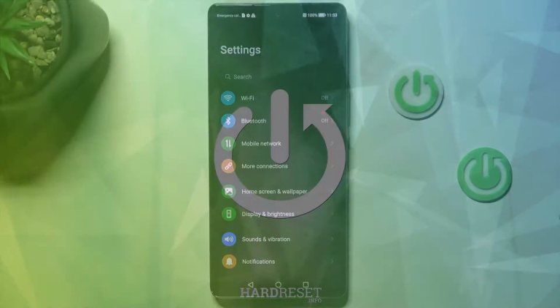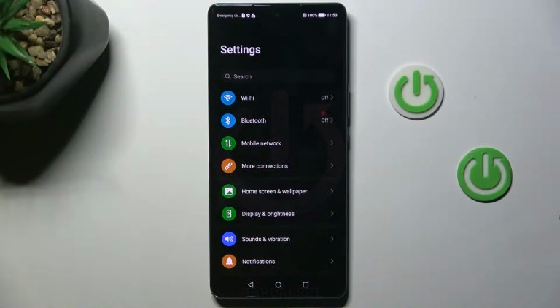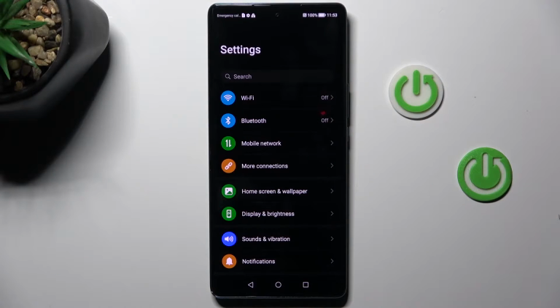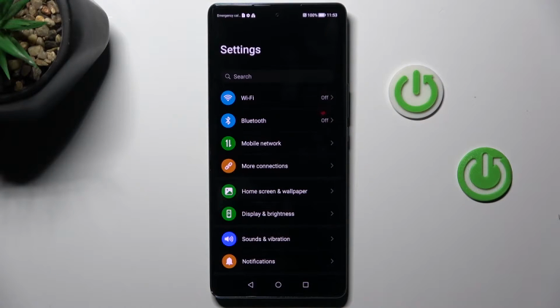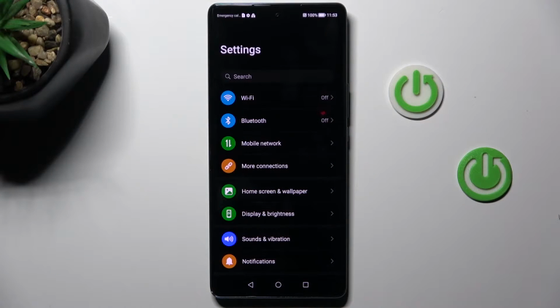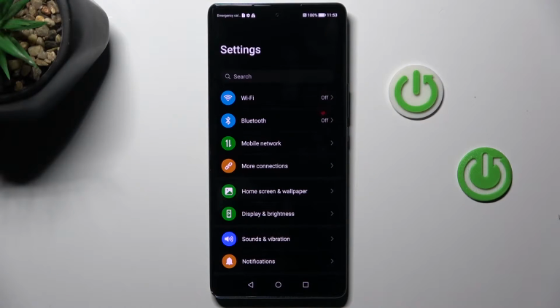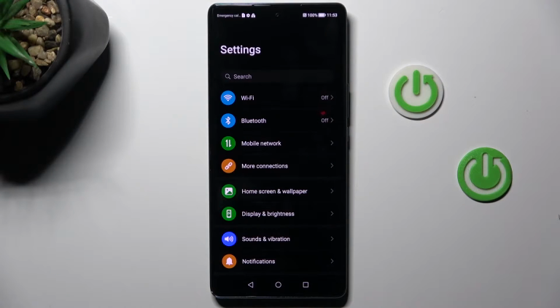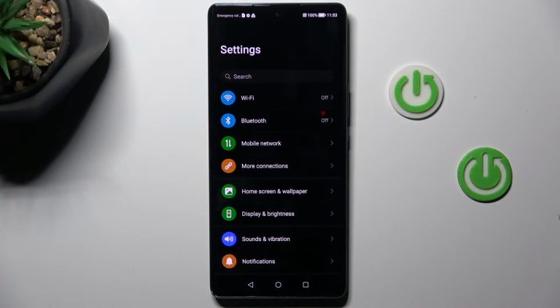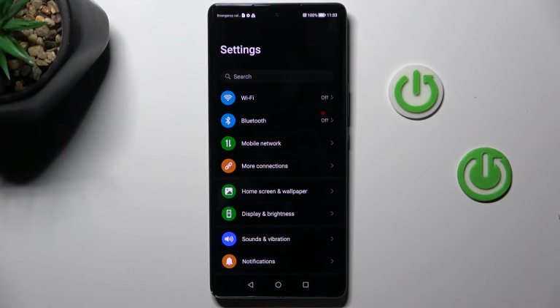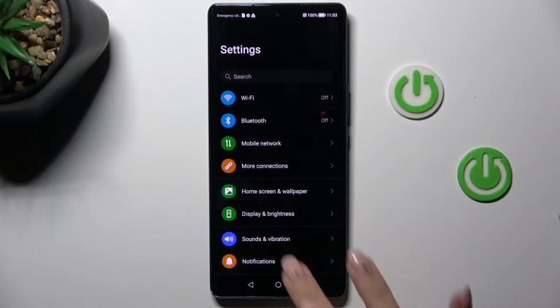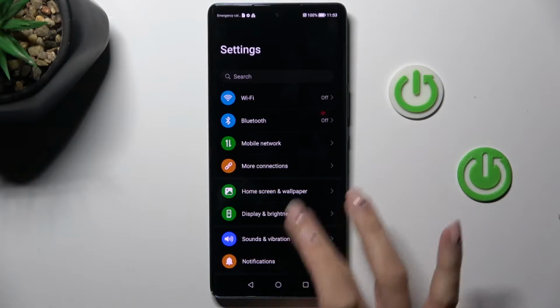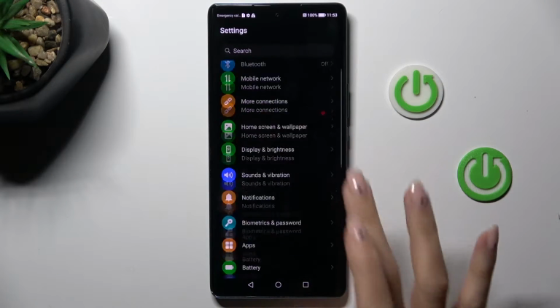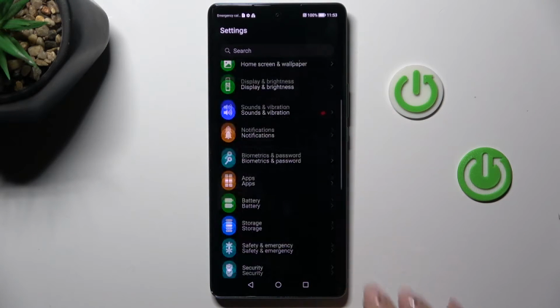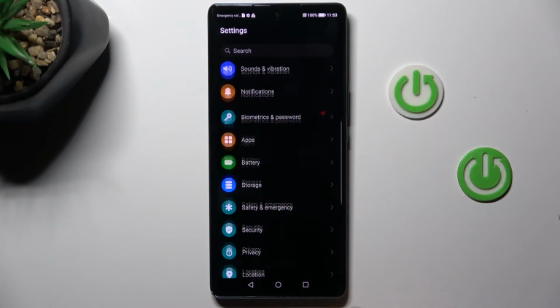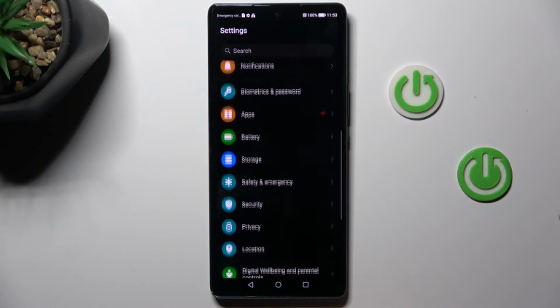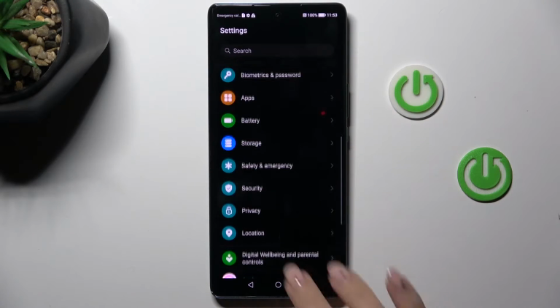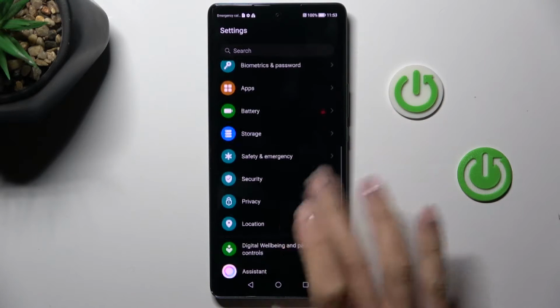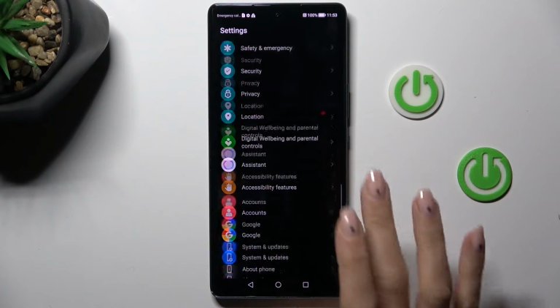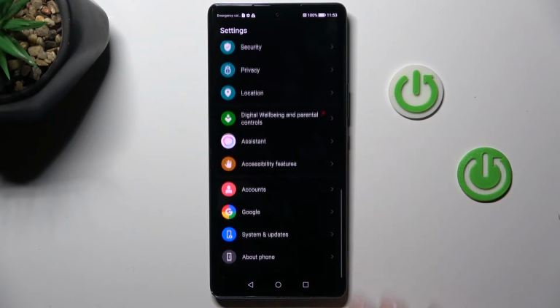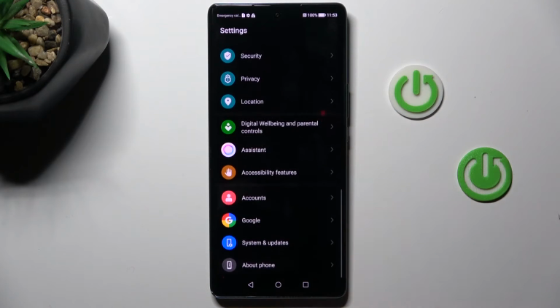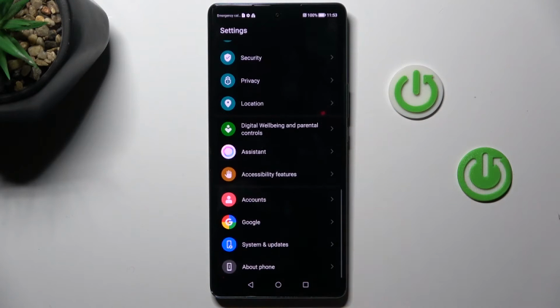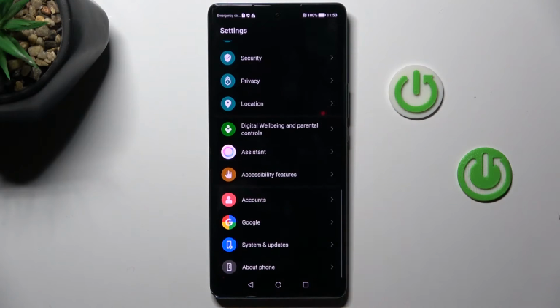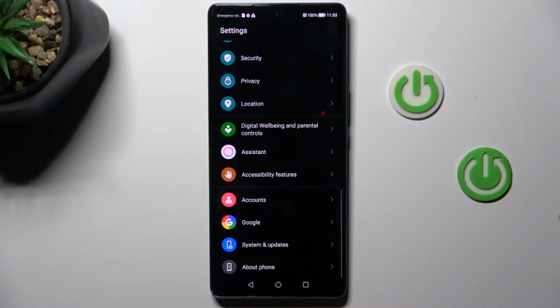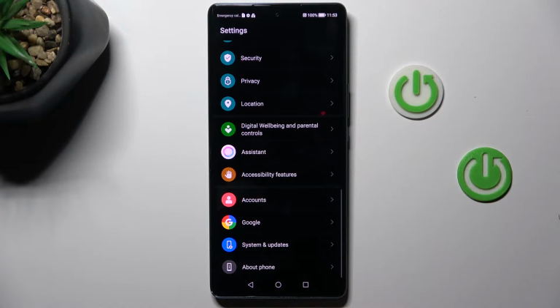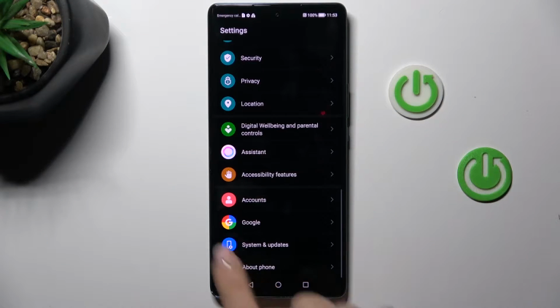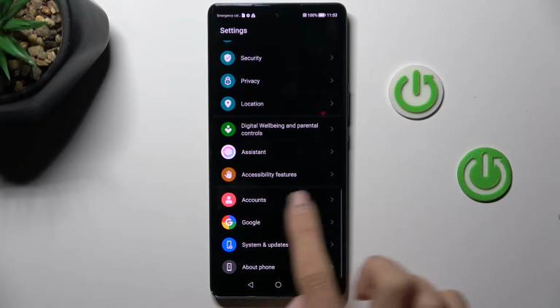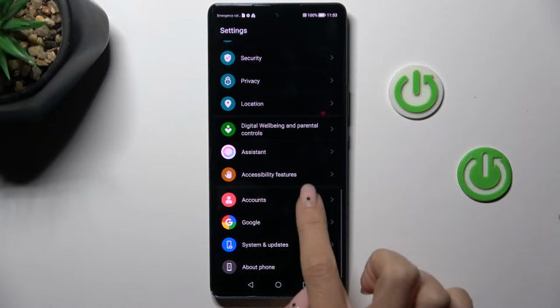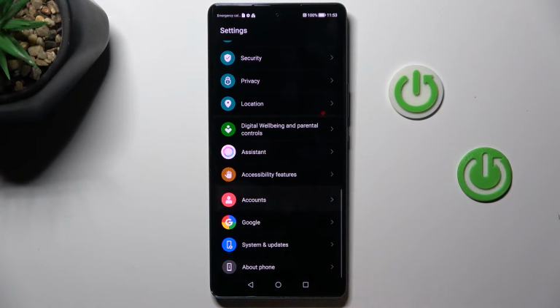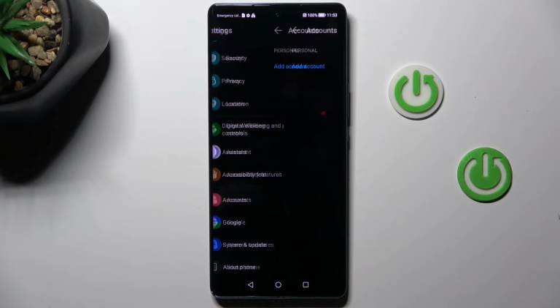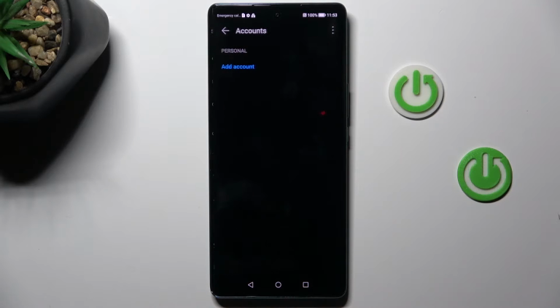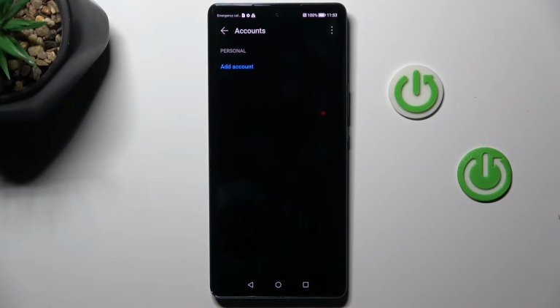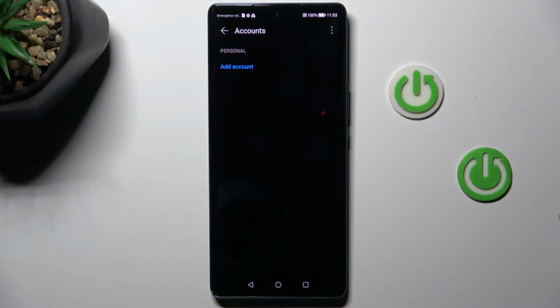So at first, open the settings. Then scroll a bit lower and select accounts.